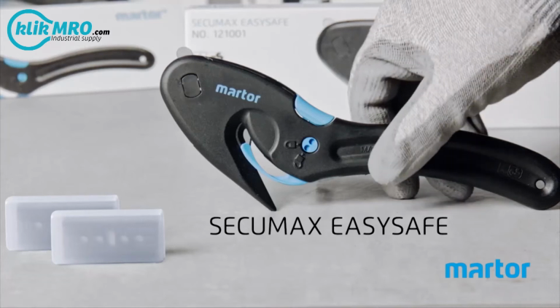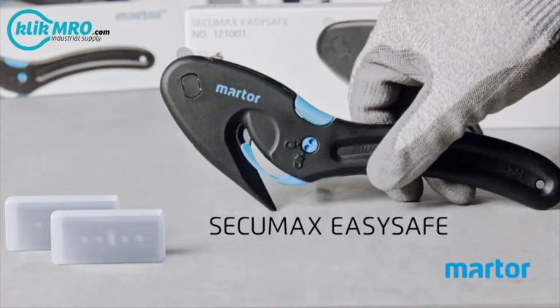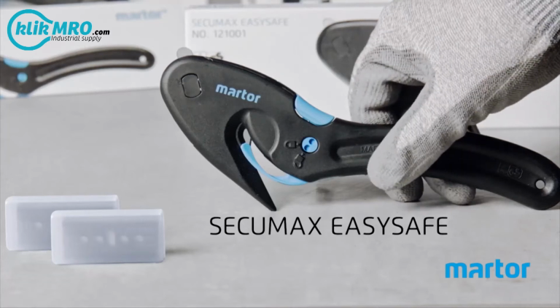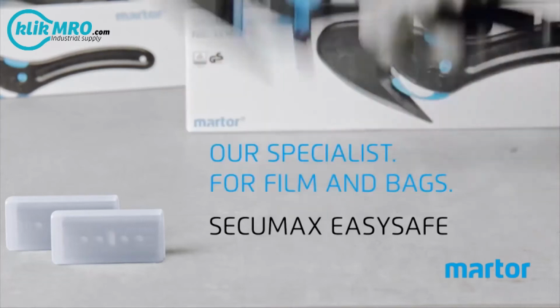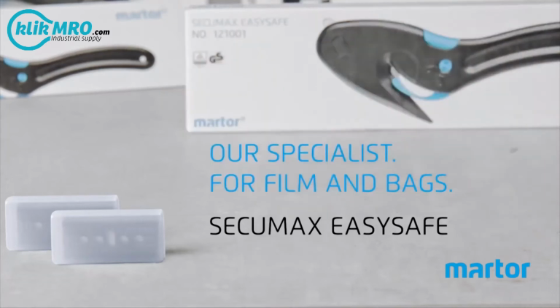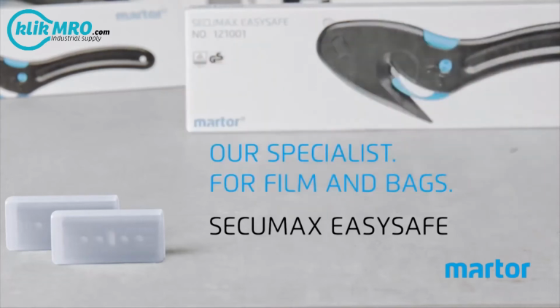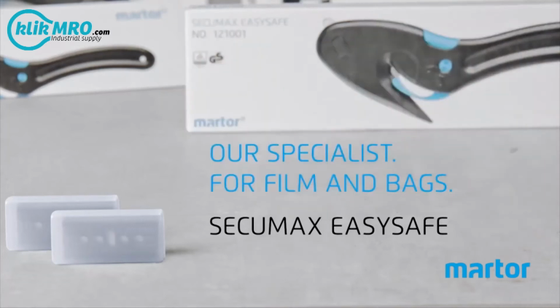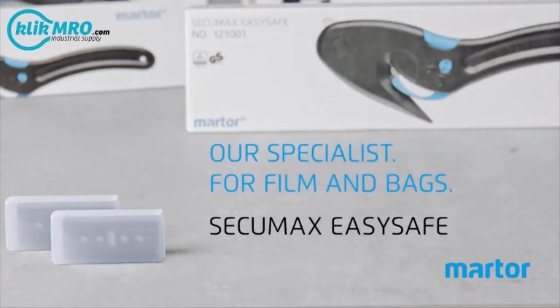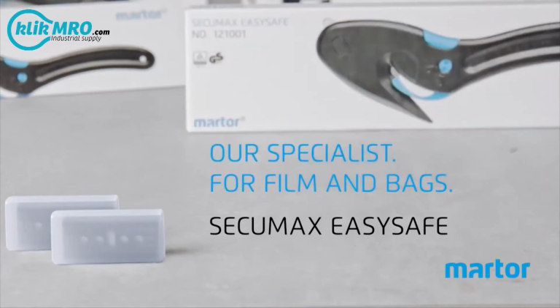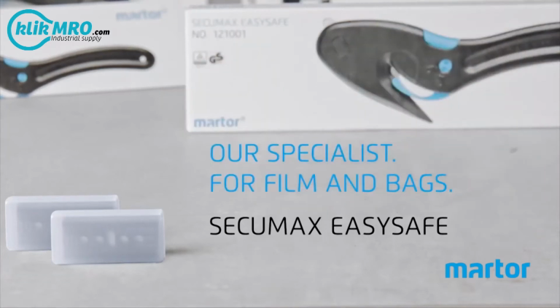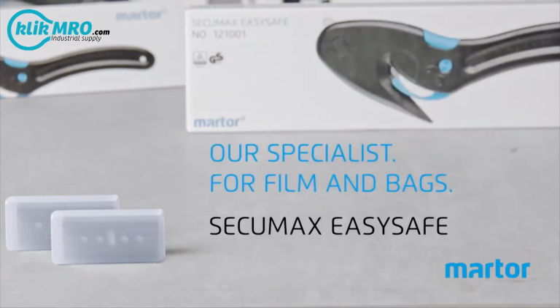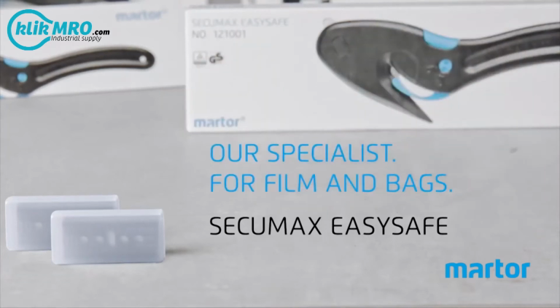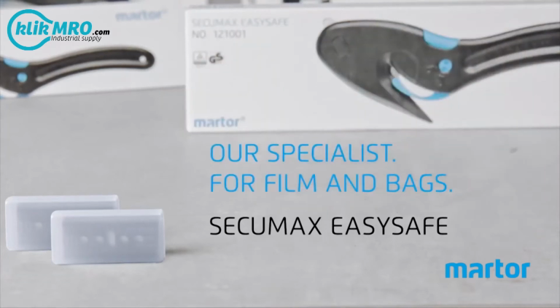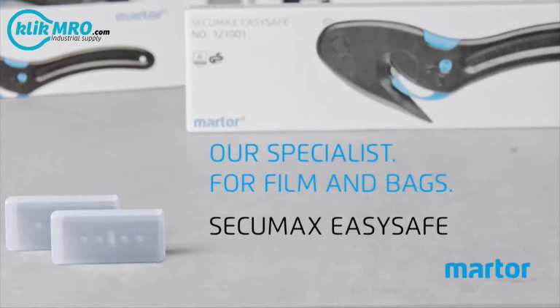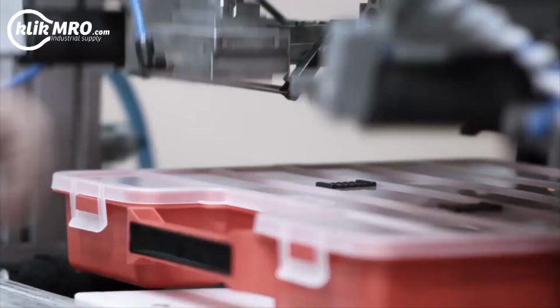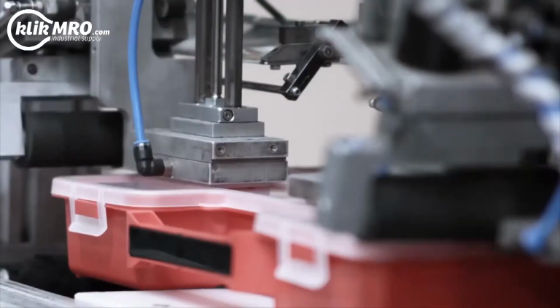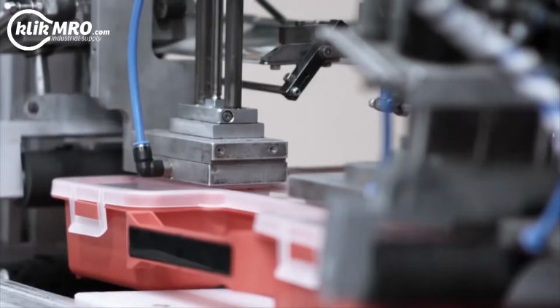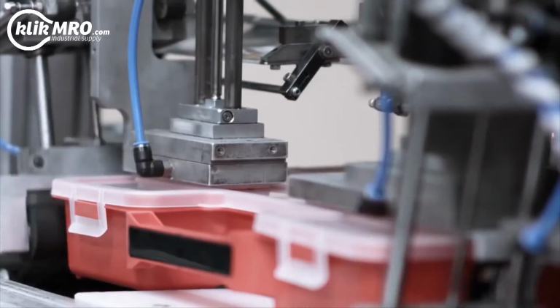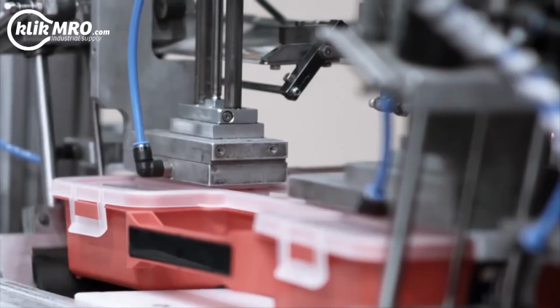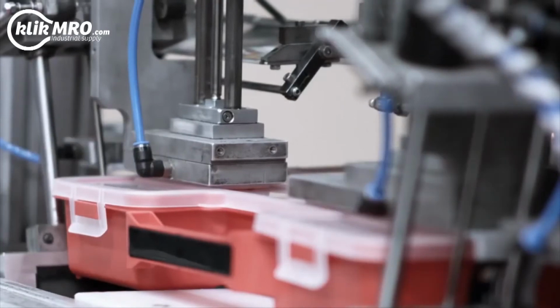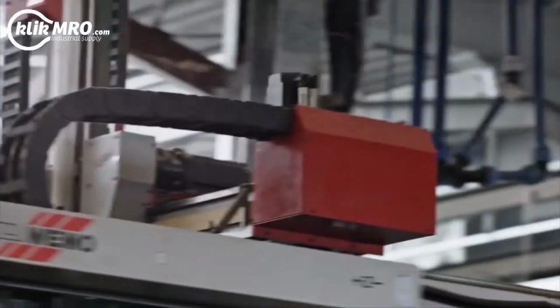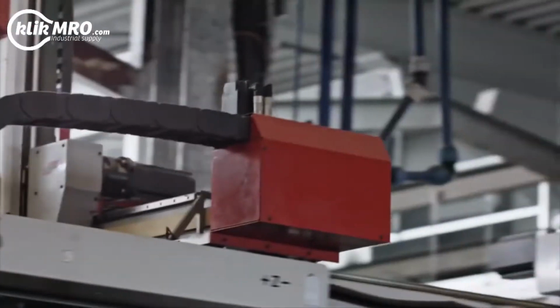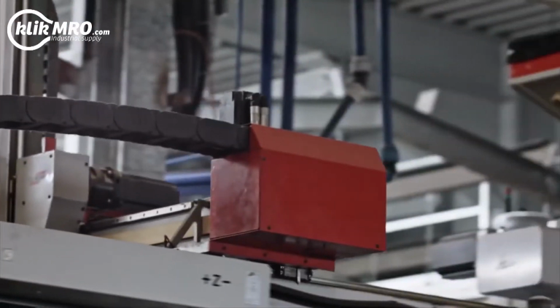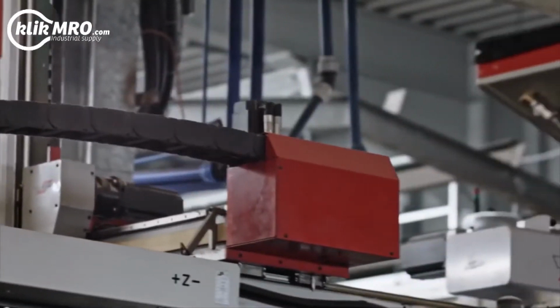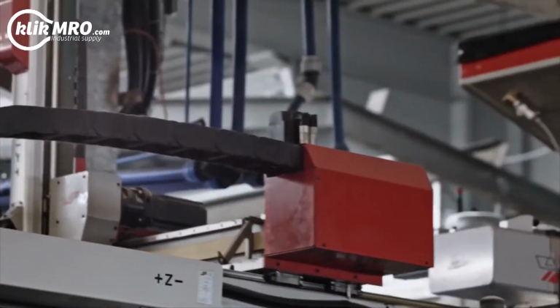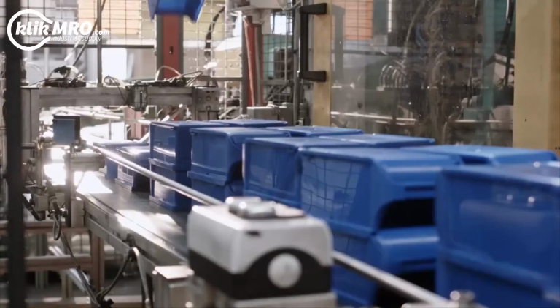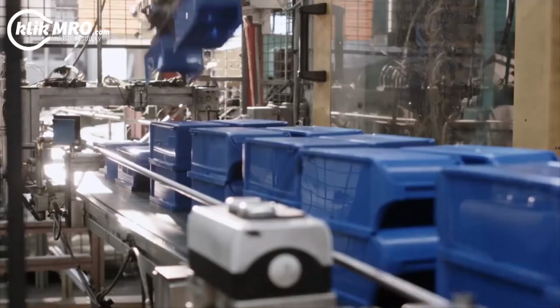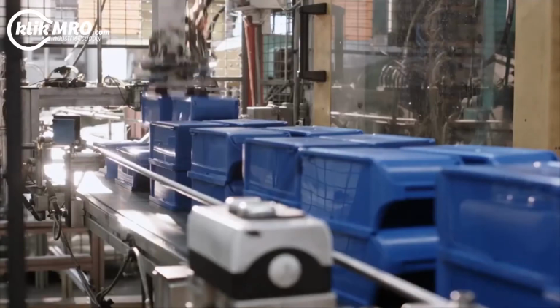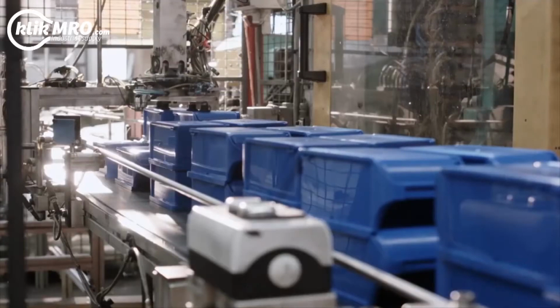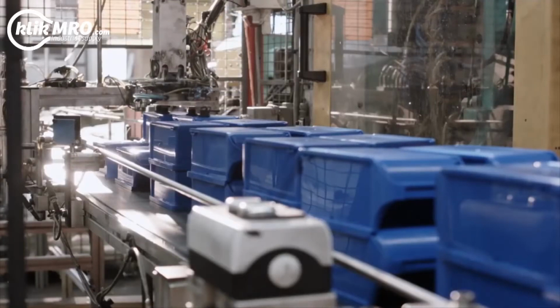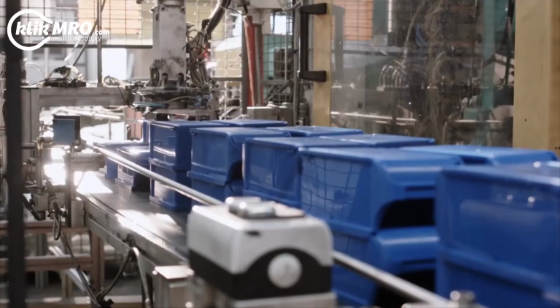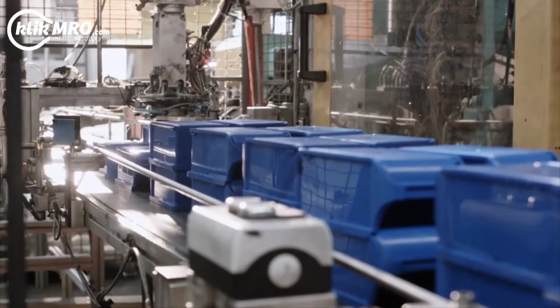The SecuMax EasySafe from Martor is our specialist for safely cutting film, bags and much more.